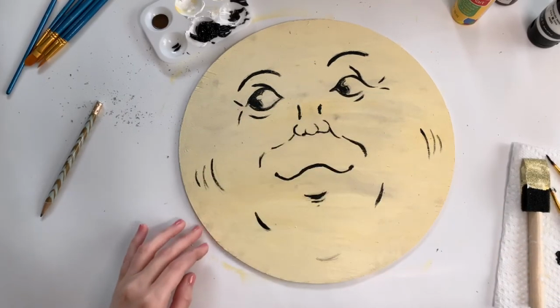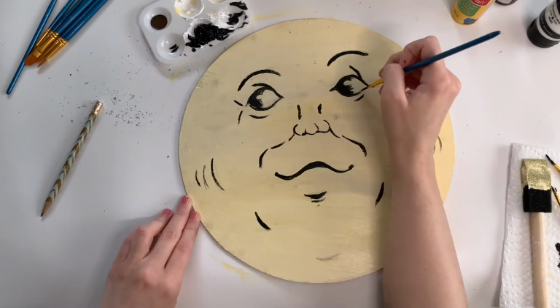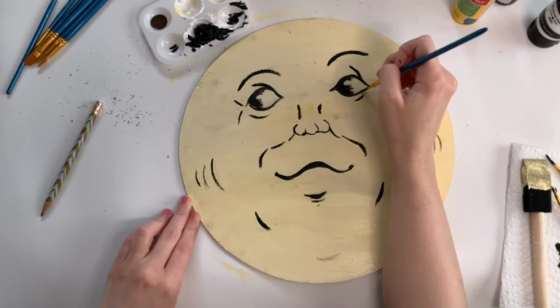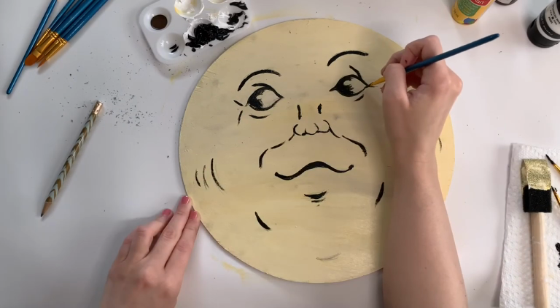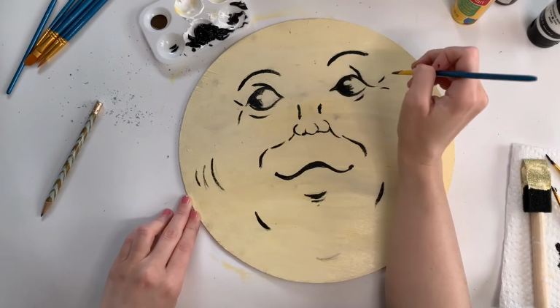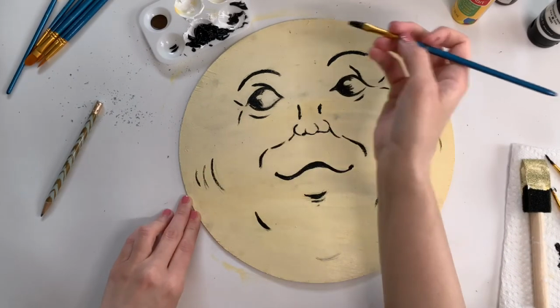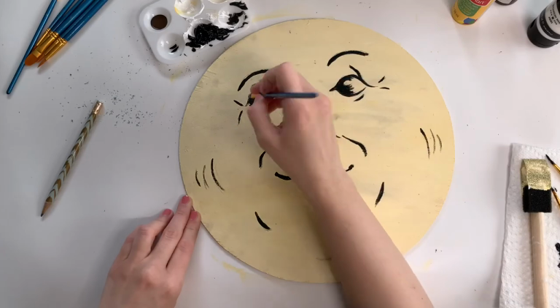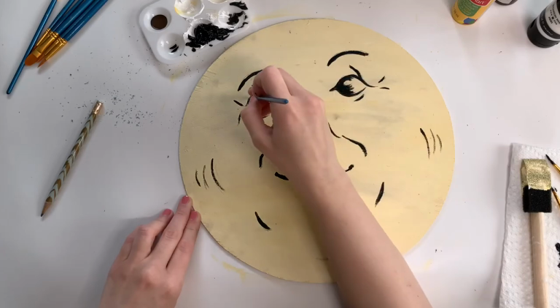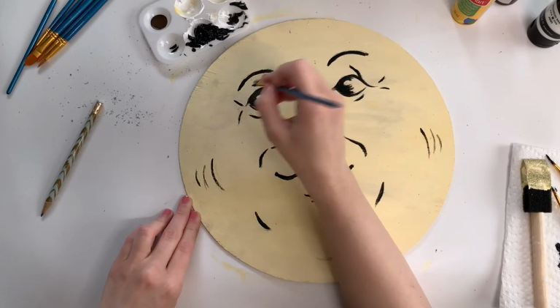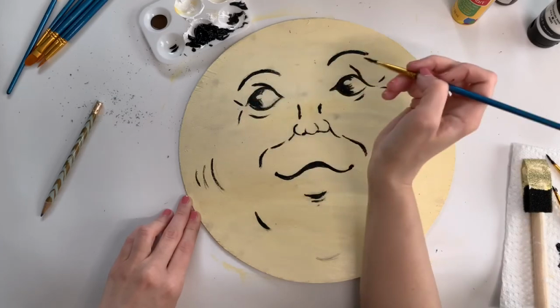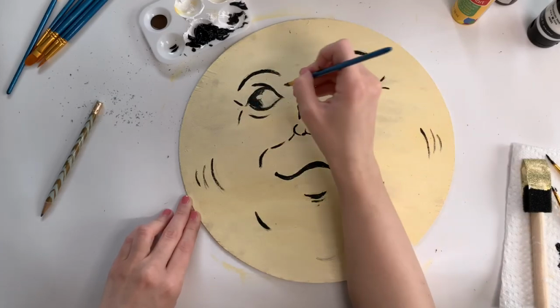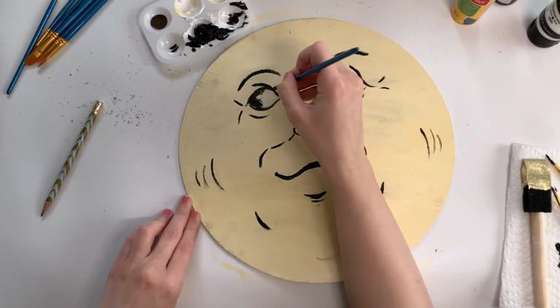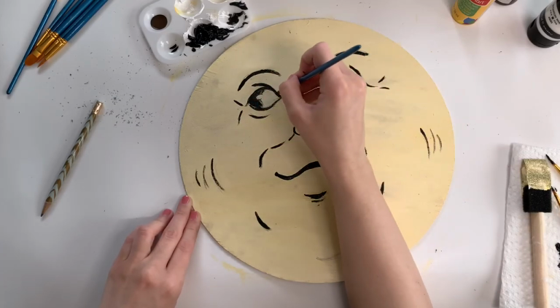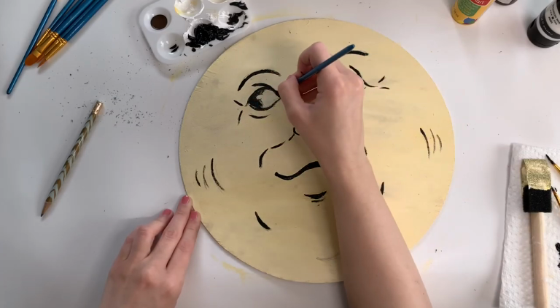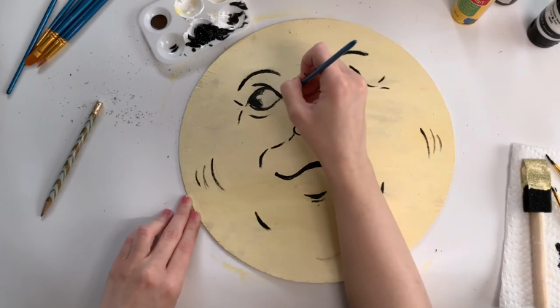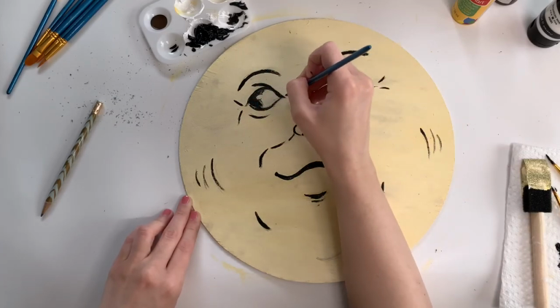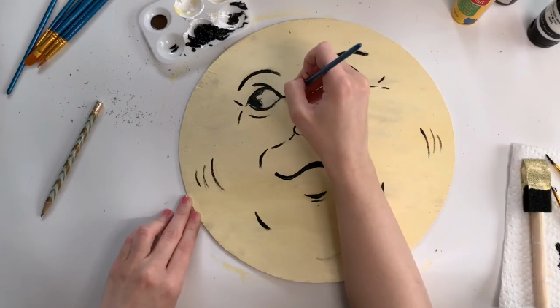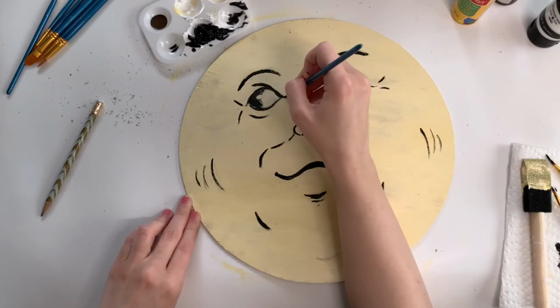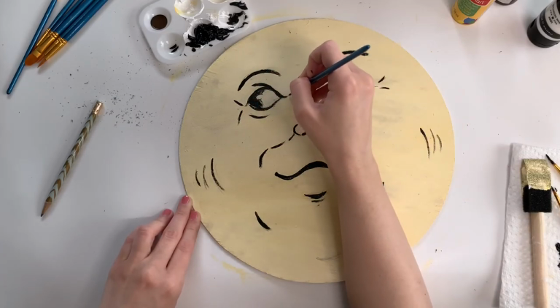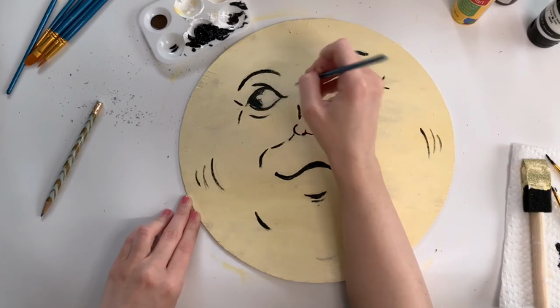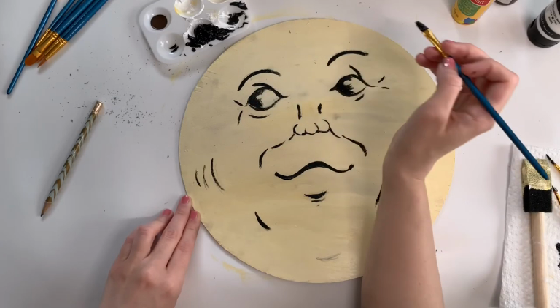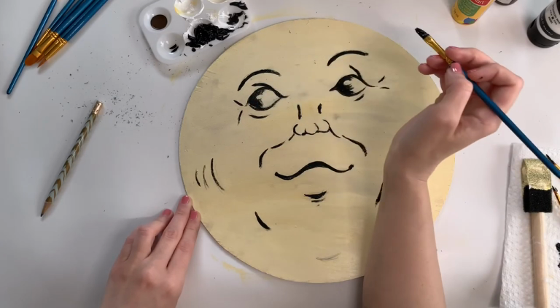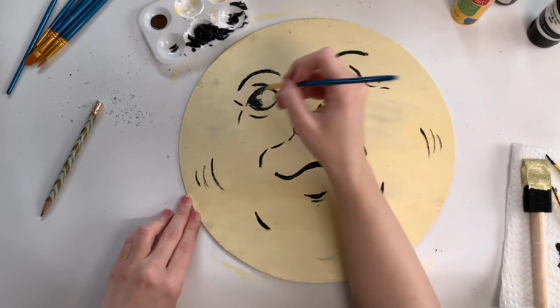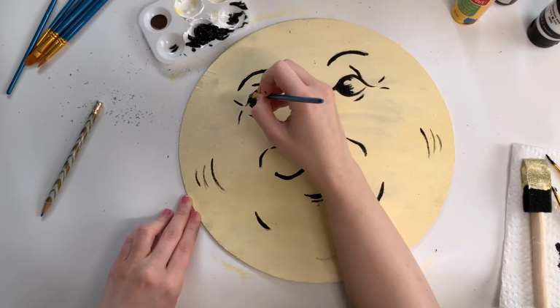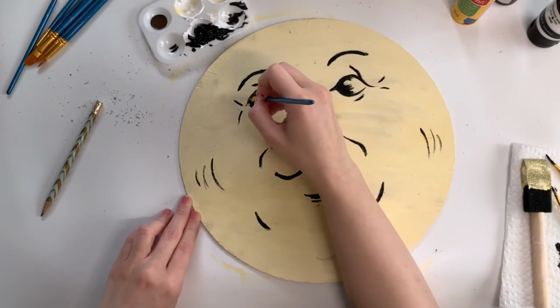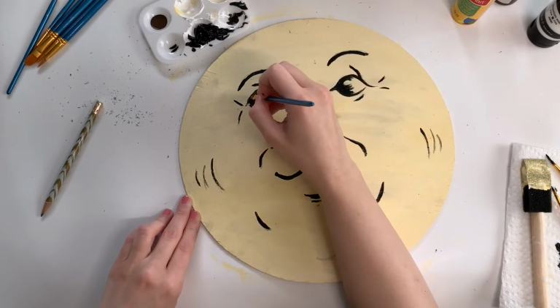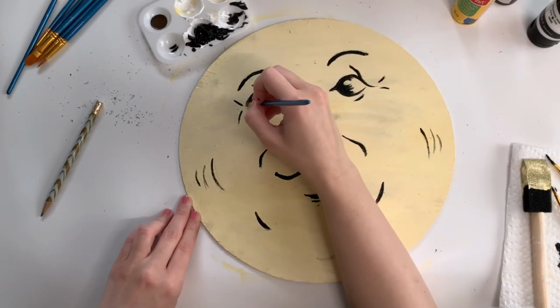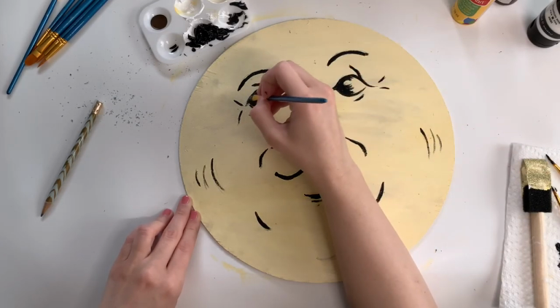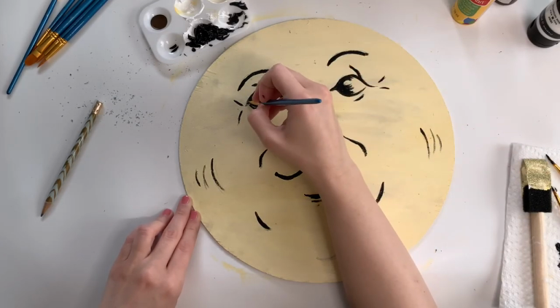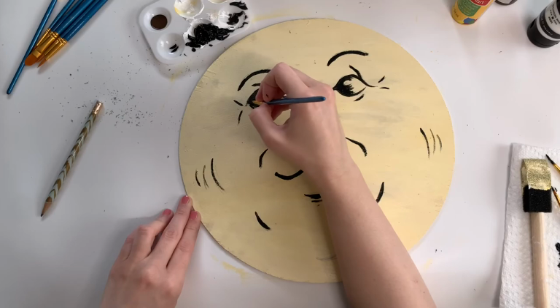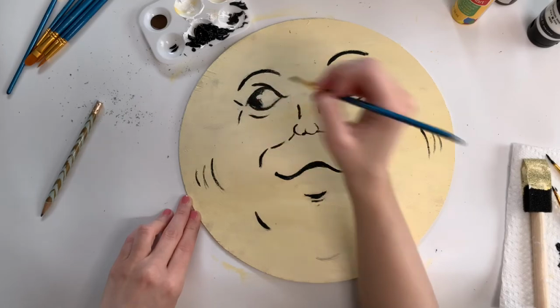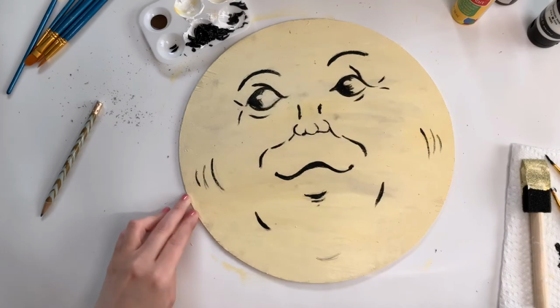Here you can see how I just kind of feathered that eye, and now I'm just going in and cleaning up some of my lines and finishing up my painting.